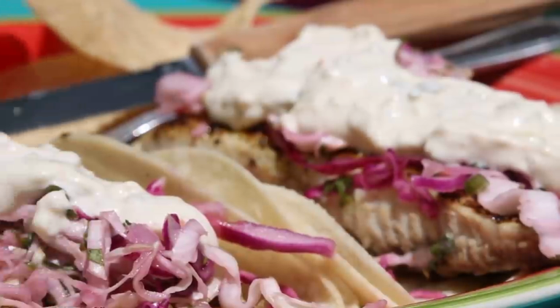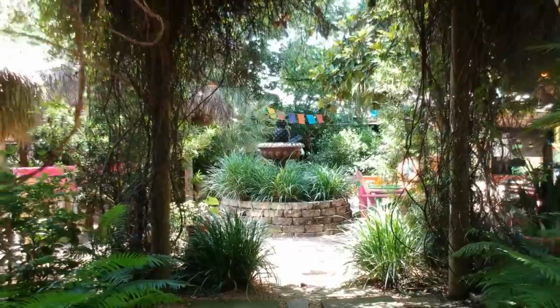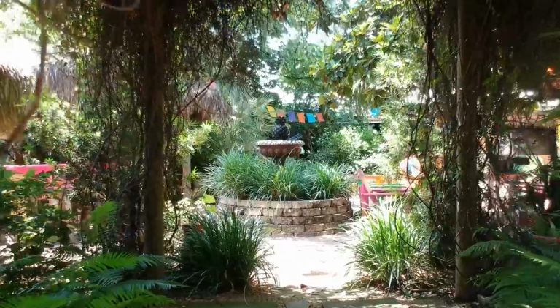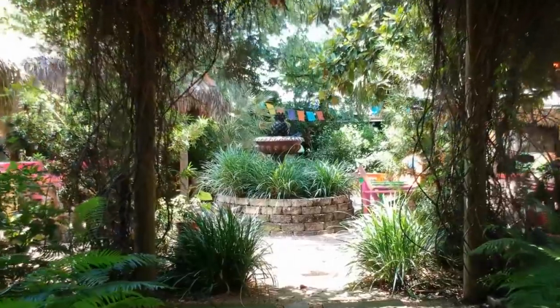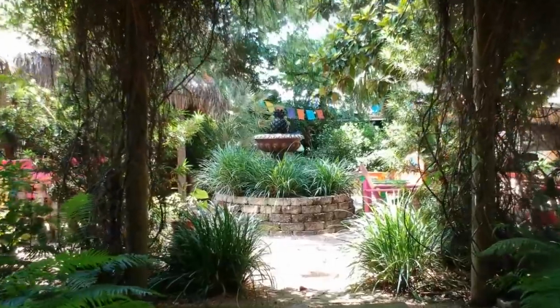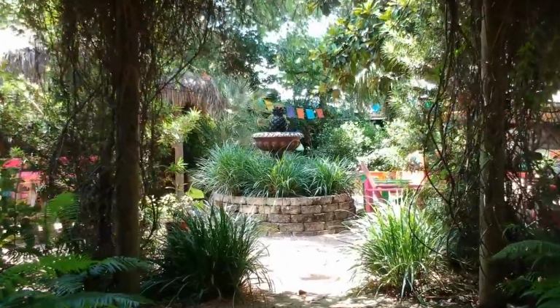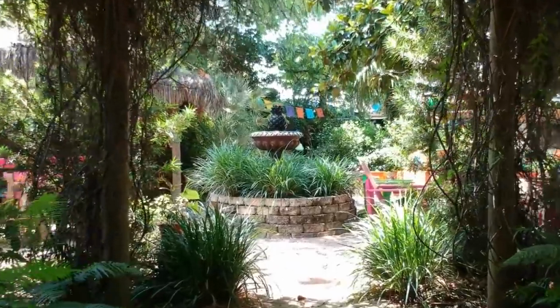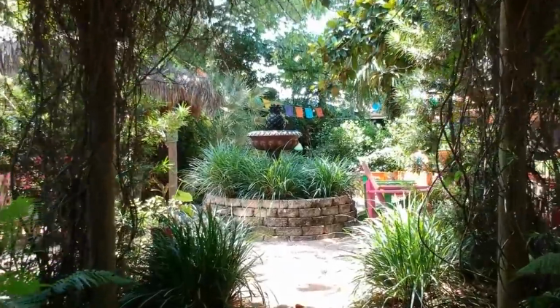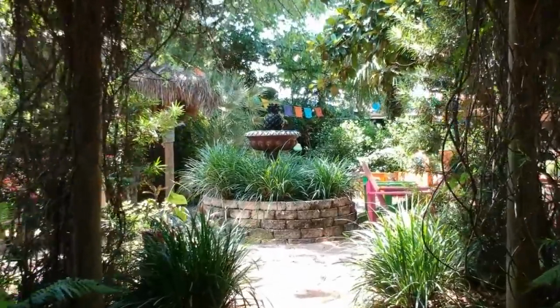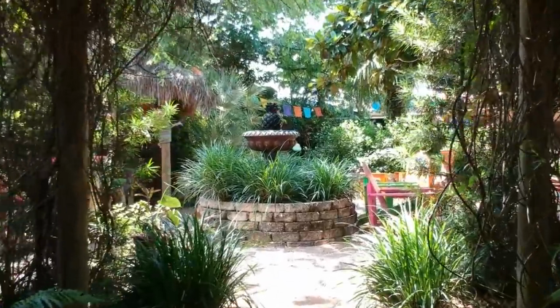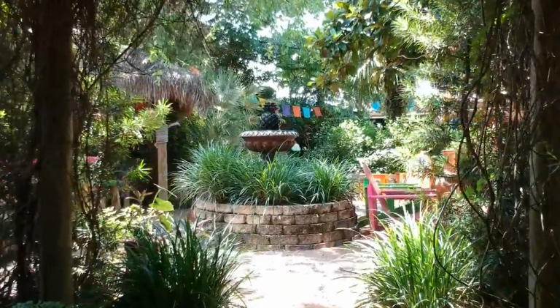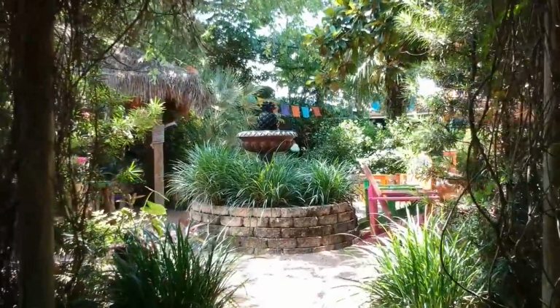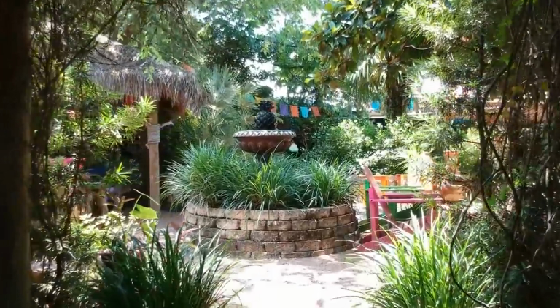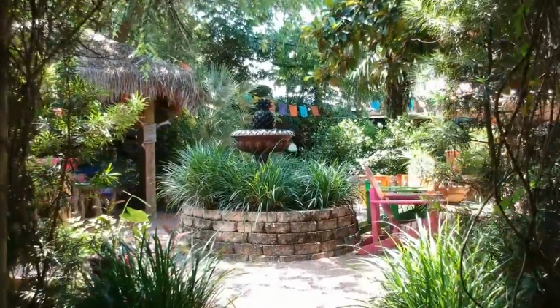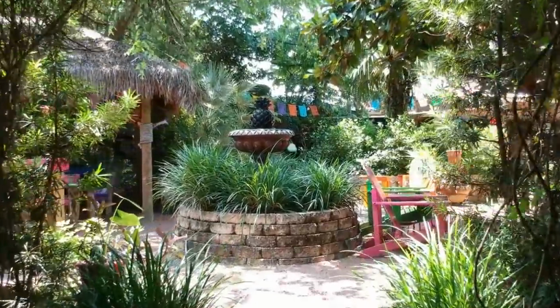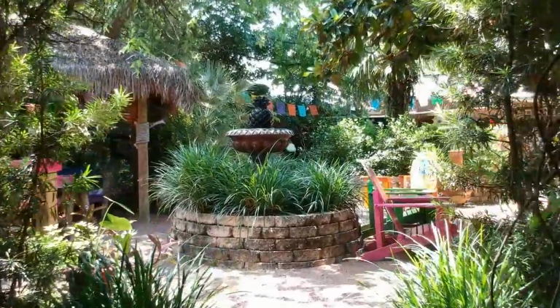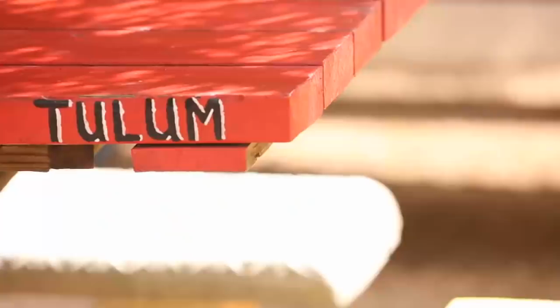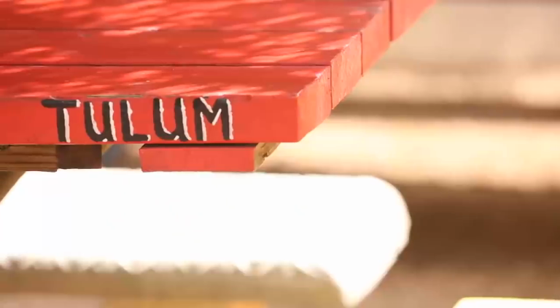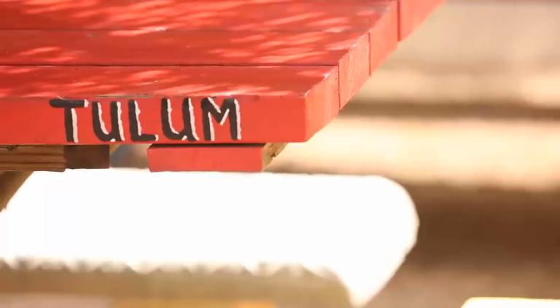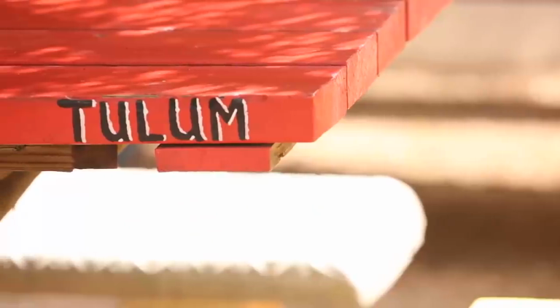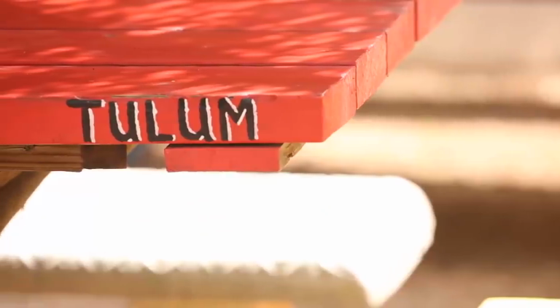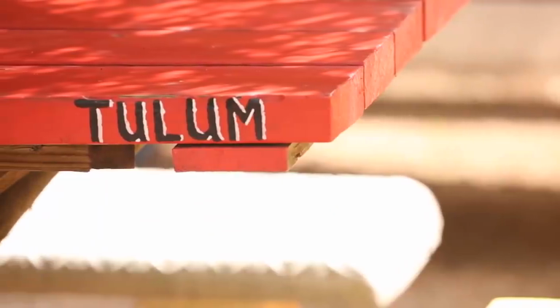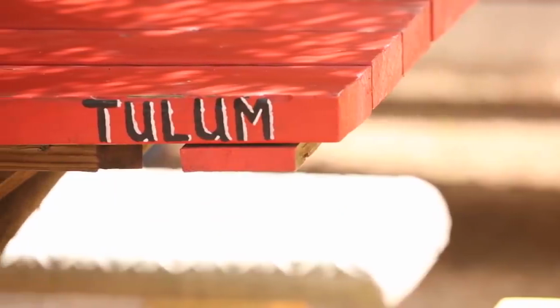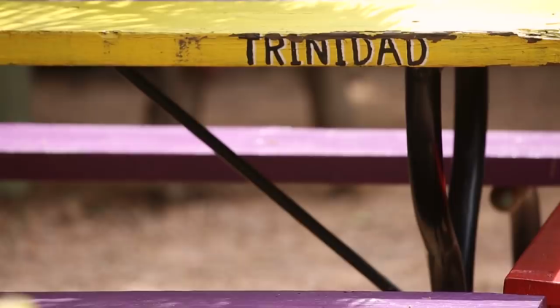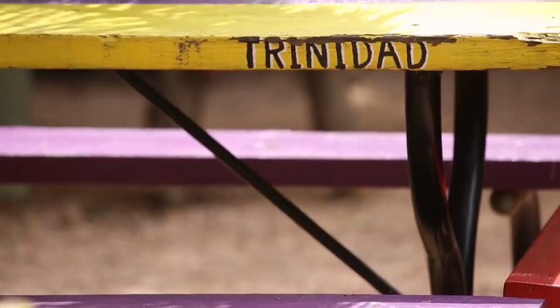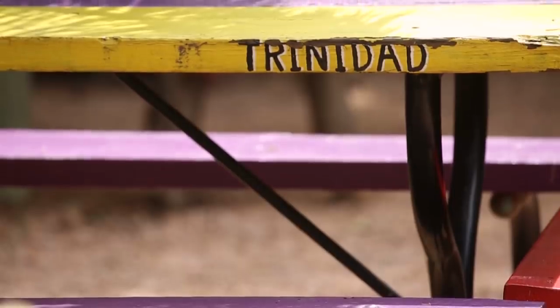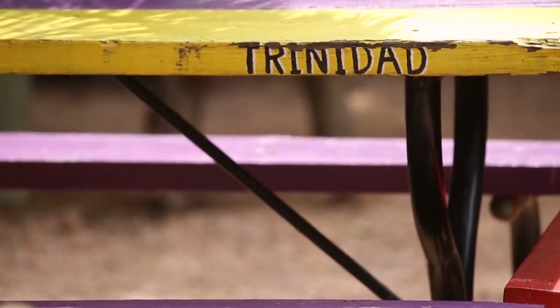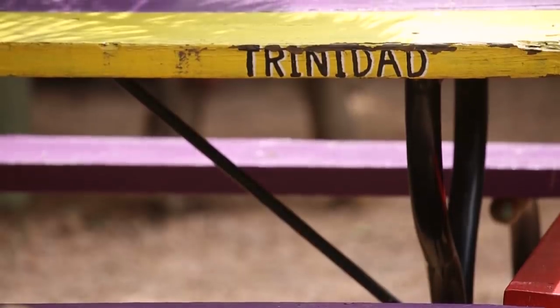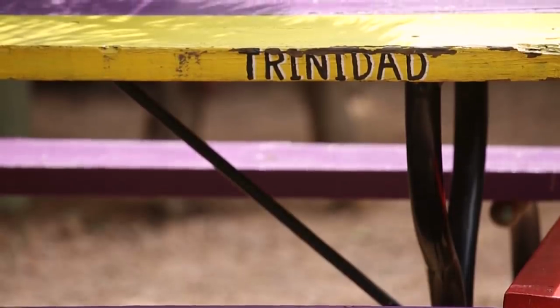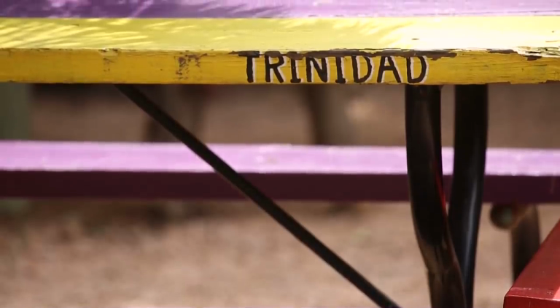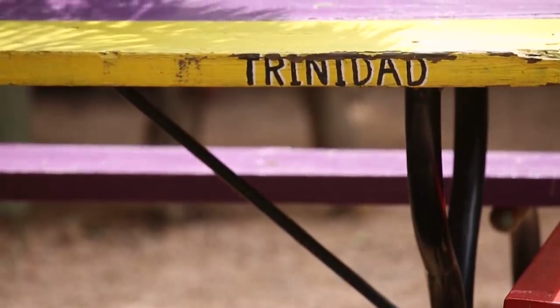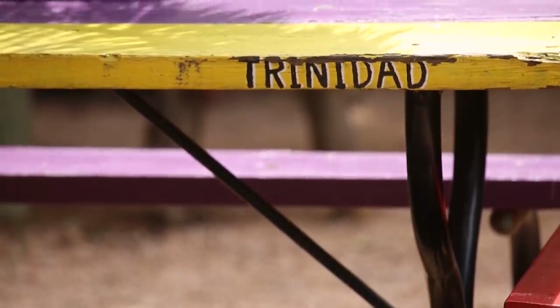Now this isn't St. Martin, St. John, or St. Kitts. It's not even Tulum or Trinidad, despite what the tables say. It's simply a huge backyard that underwent an extensive decade-long transition by these guys.